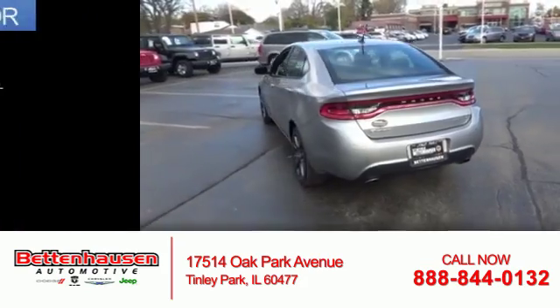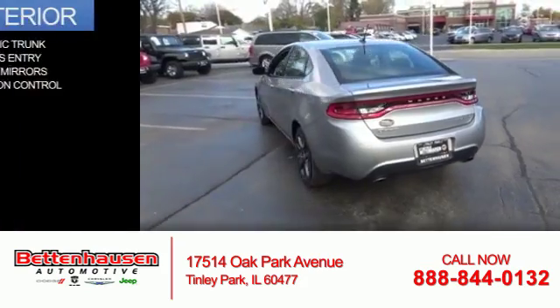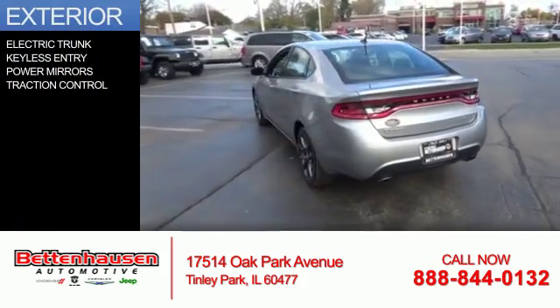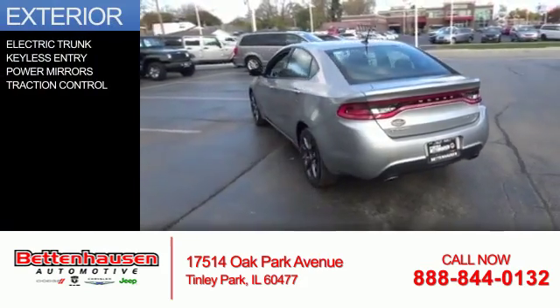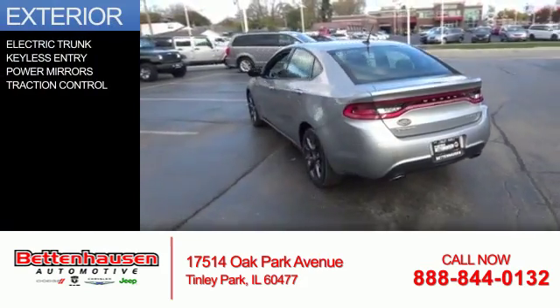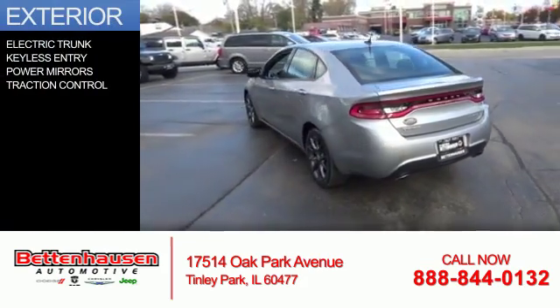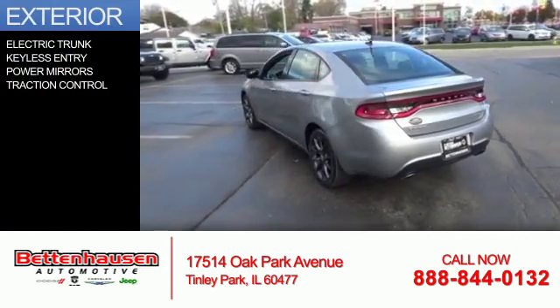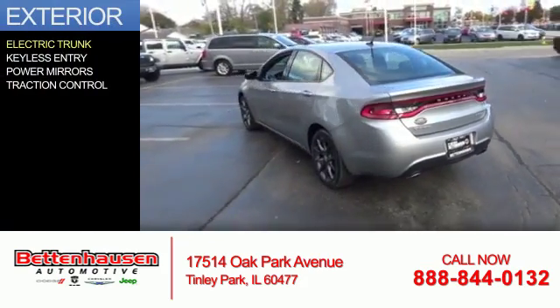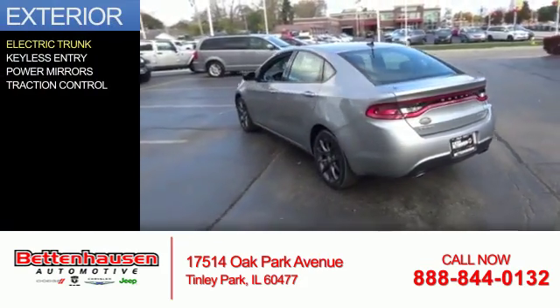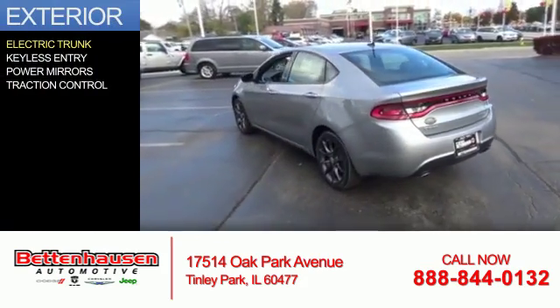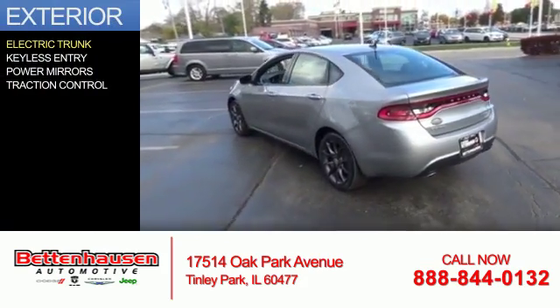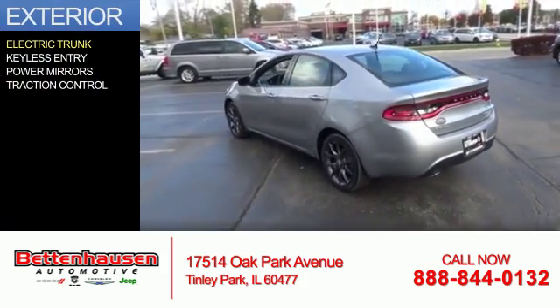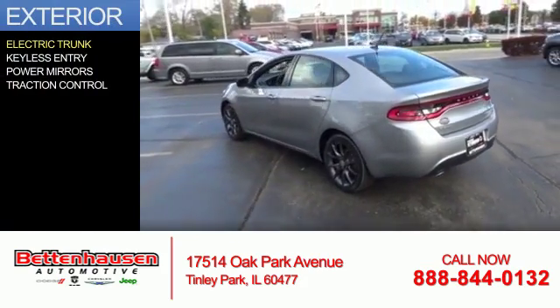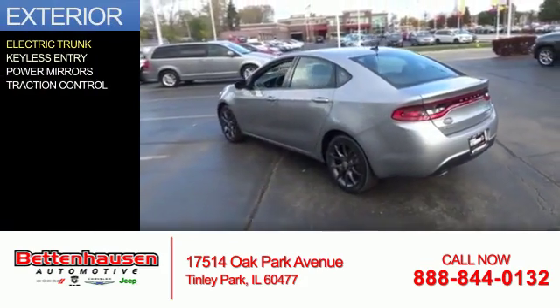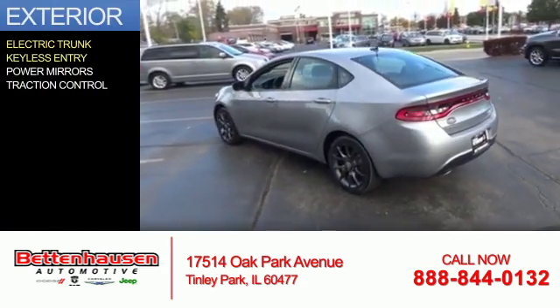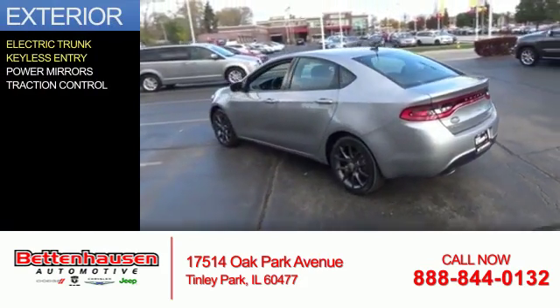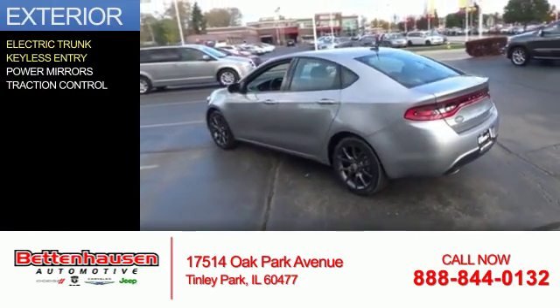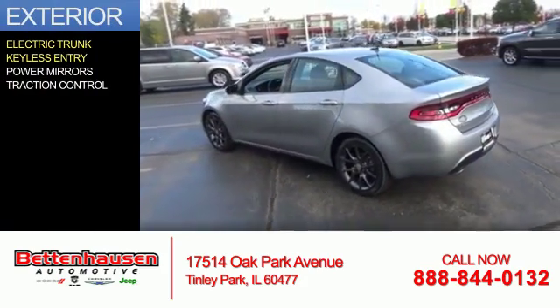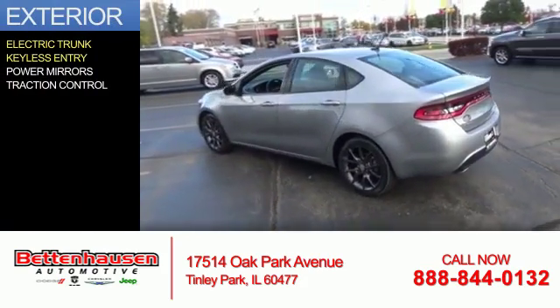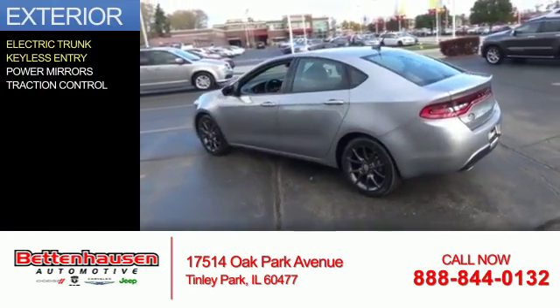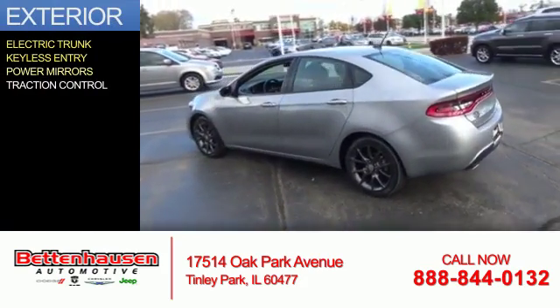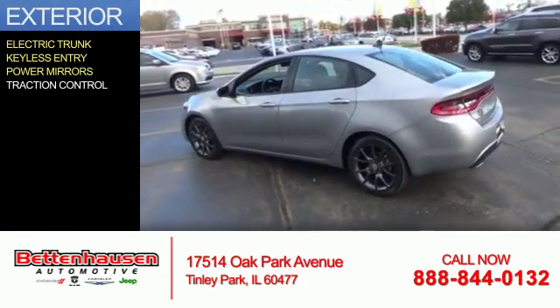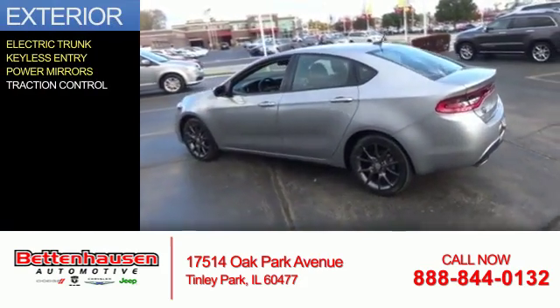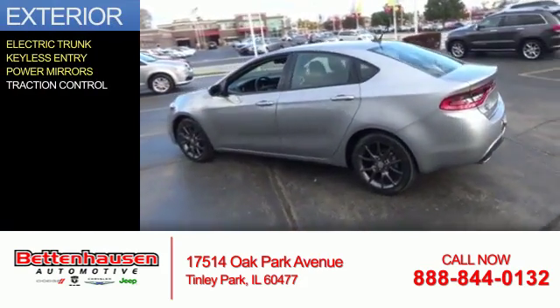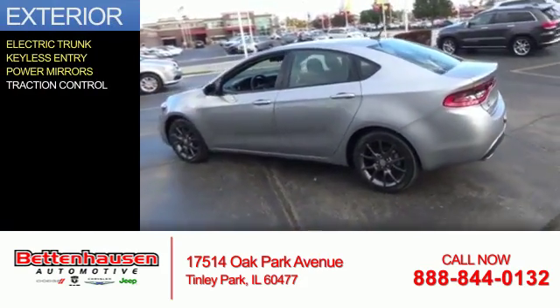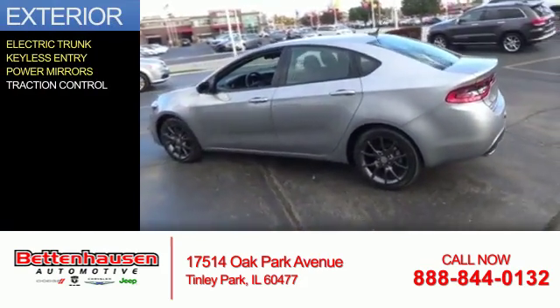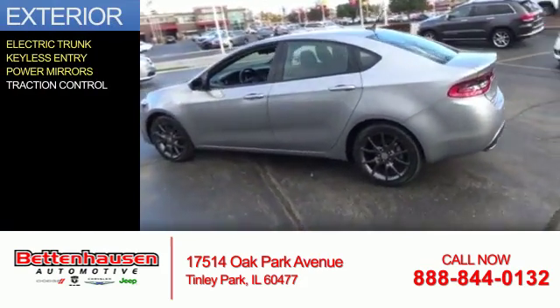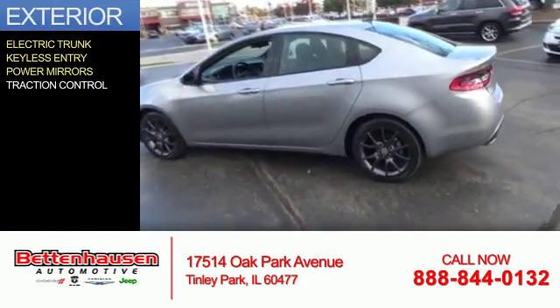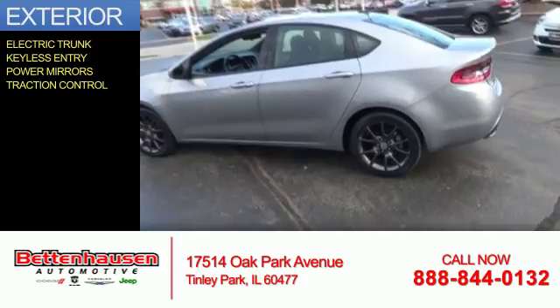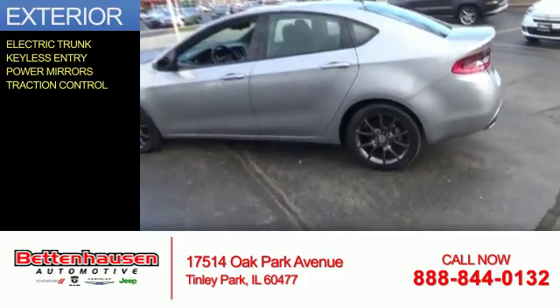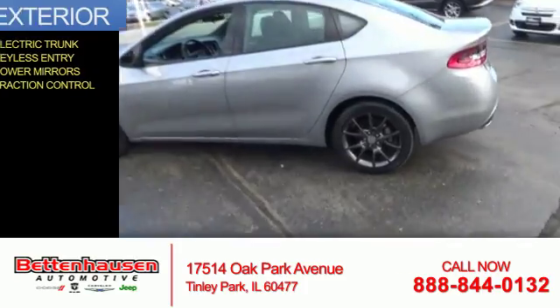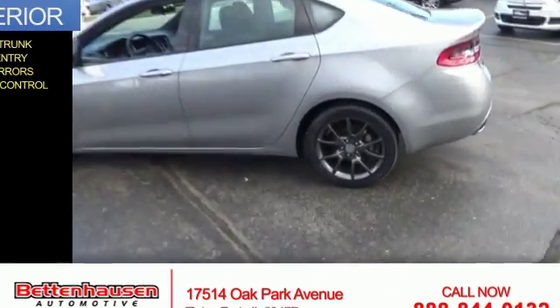The features include electric trunk, keyless entry, power mirrors, and traction control.